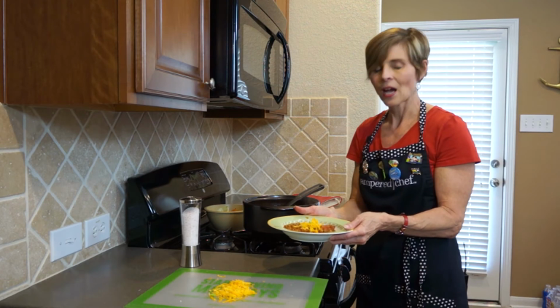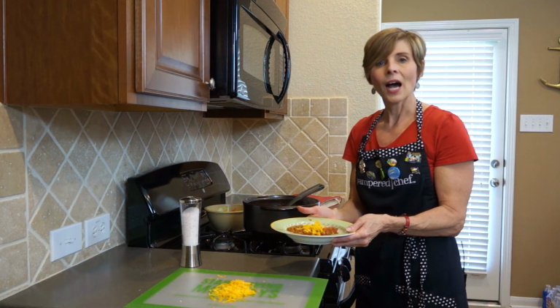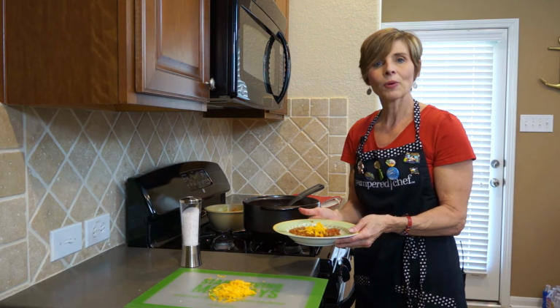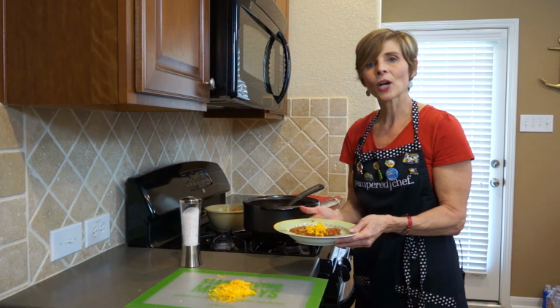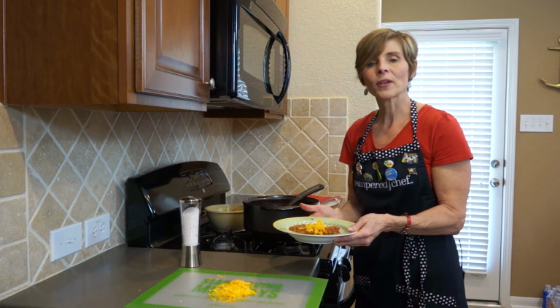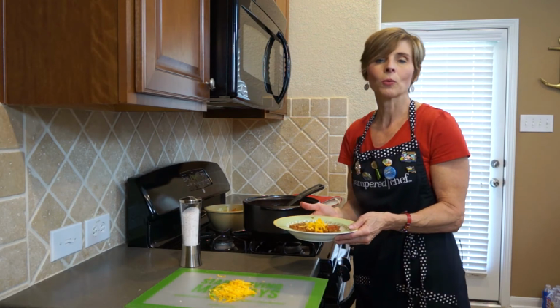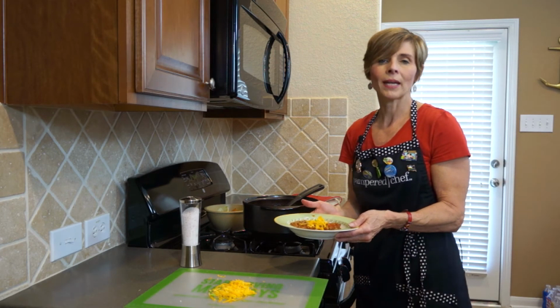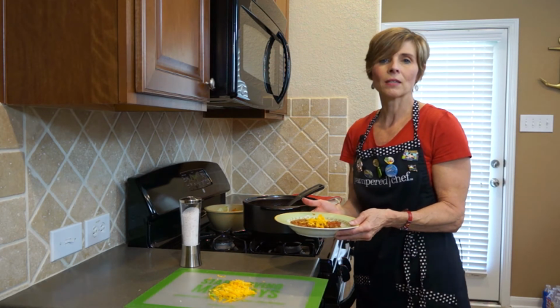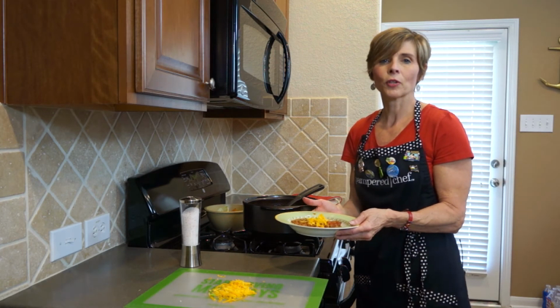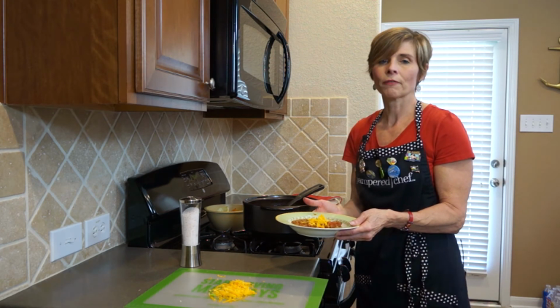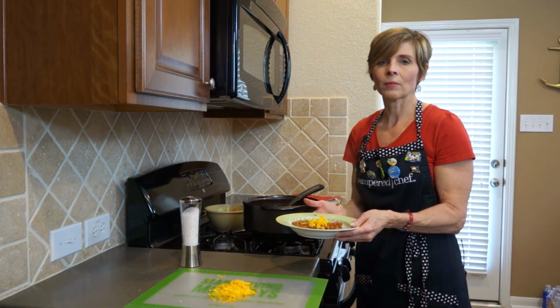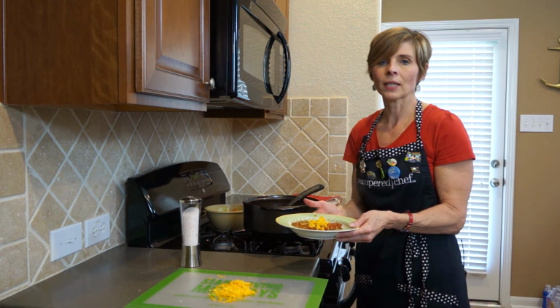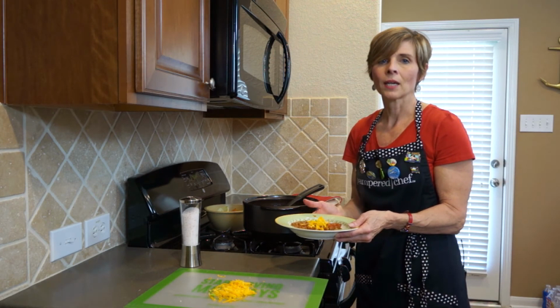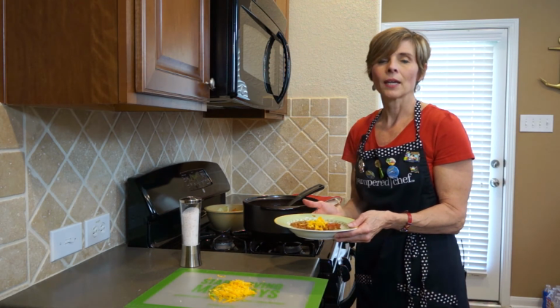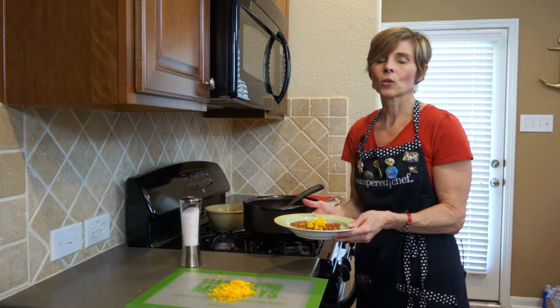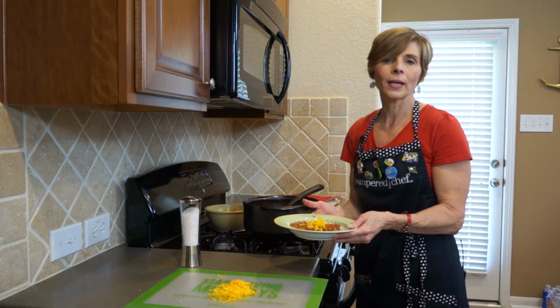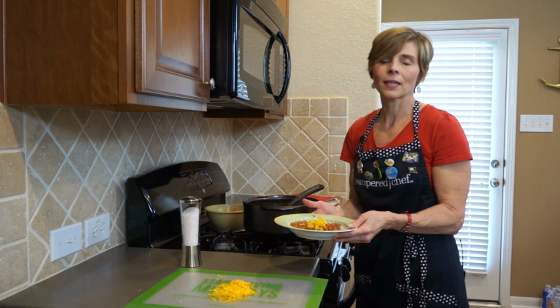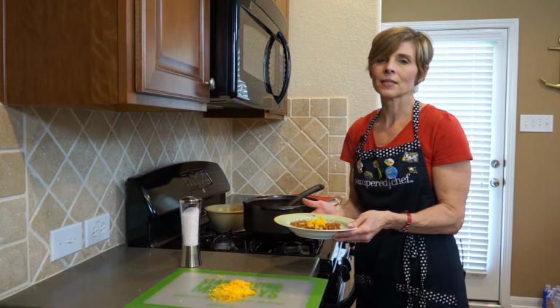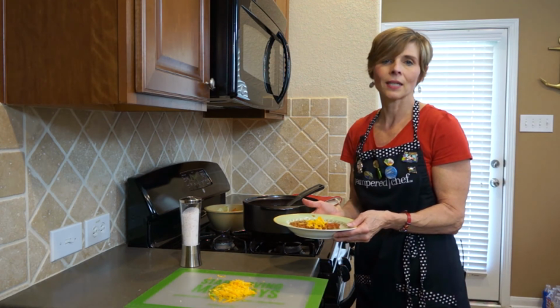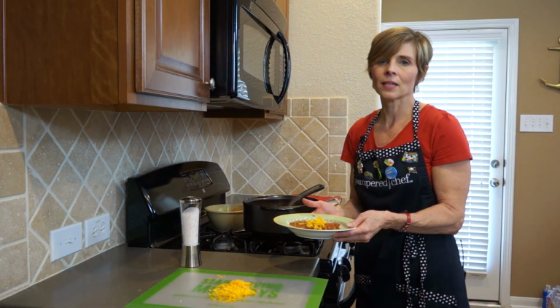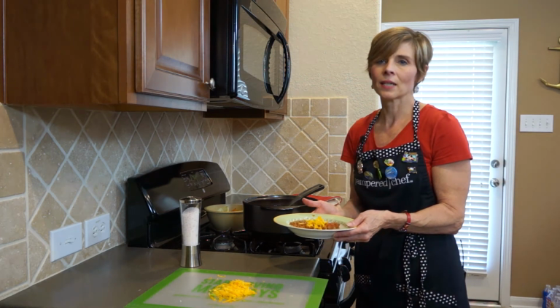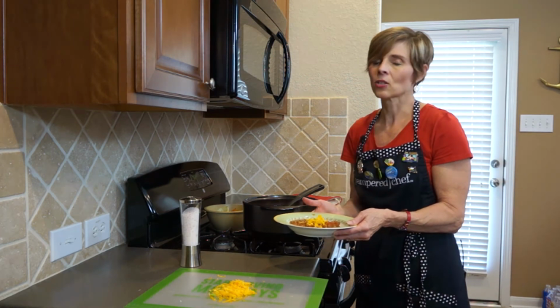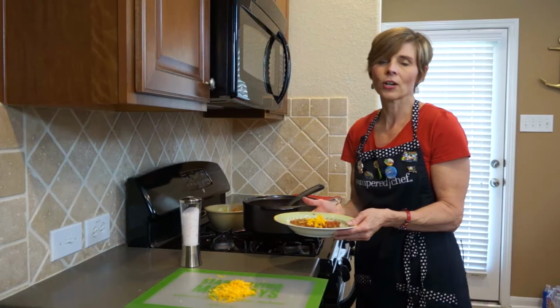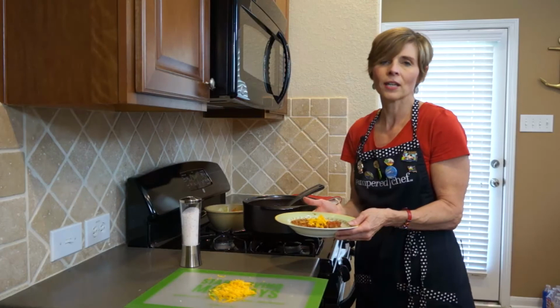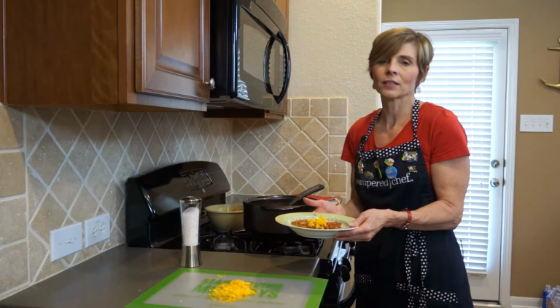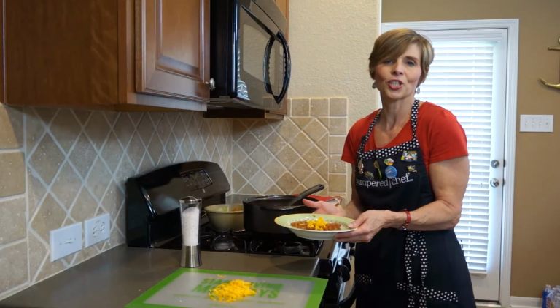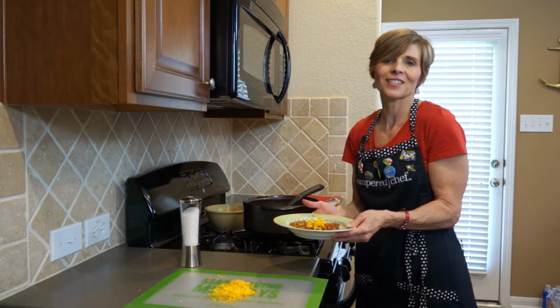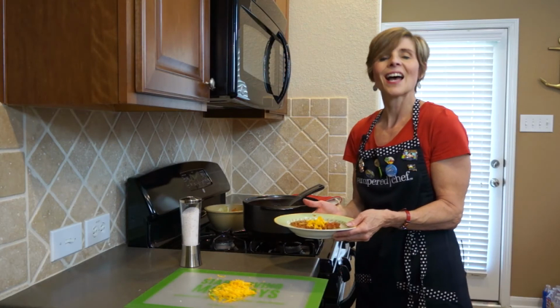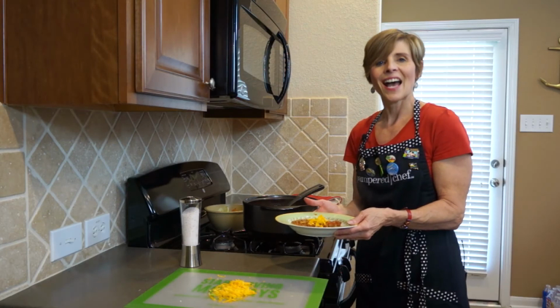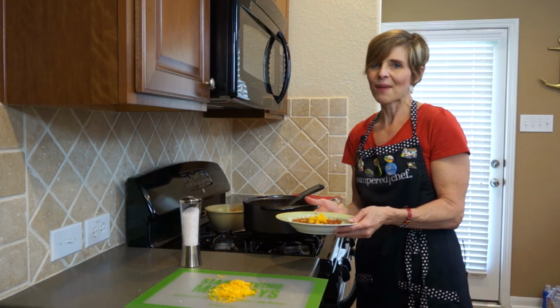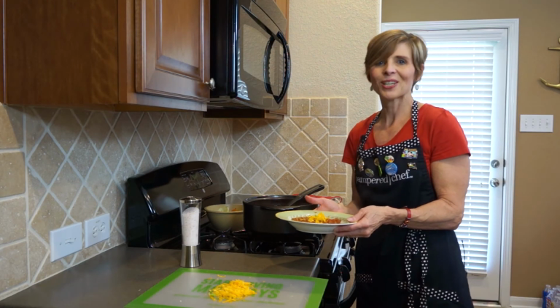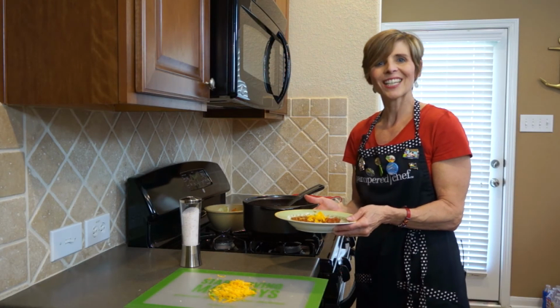I really hope that you will make this for your family. It's quick, it's easy, it's hearty and delicious. Happy cooking!